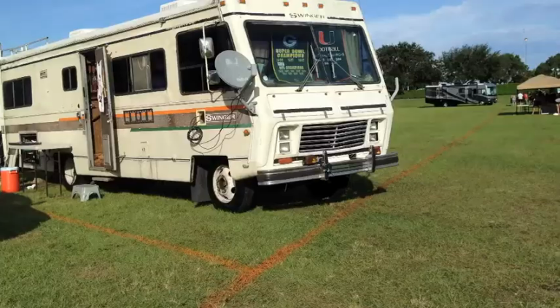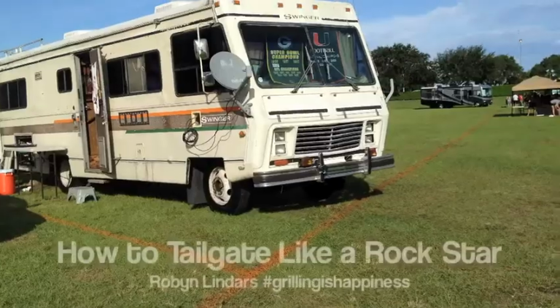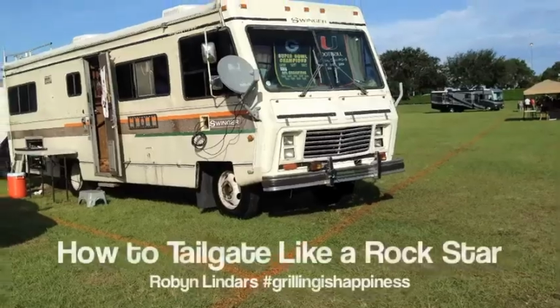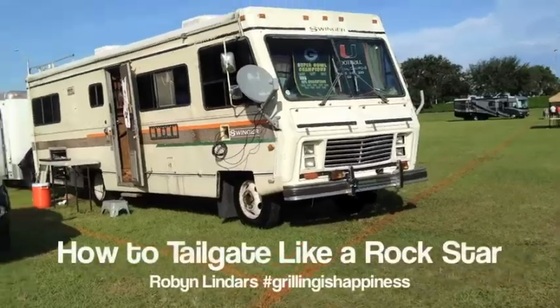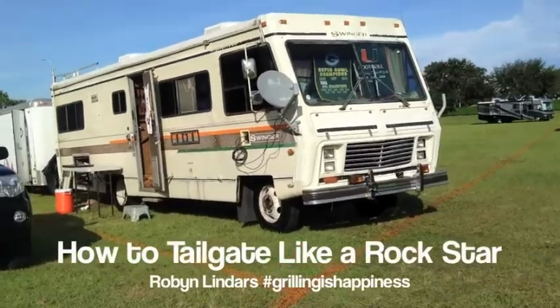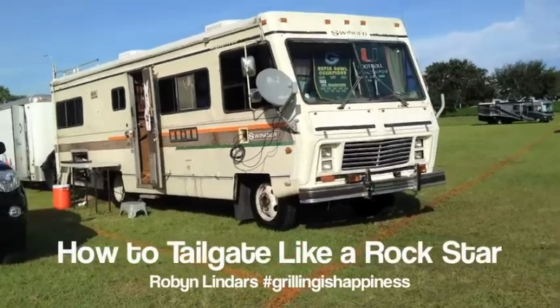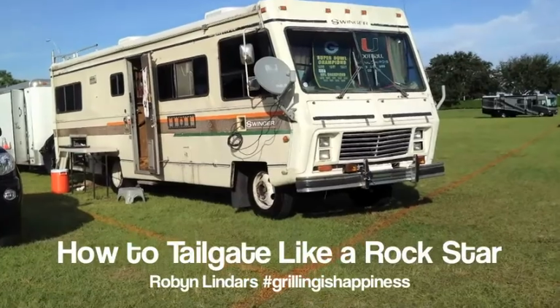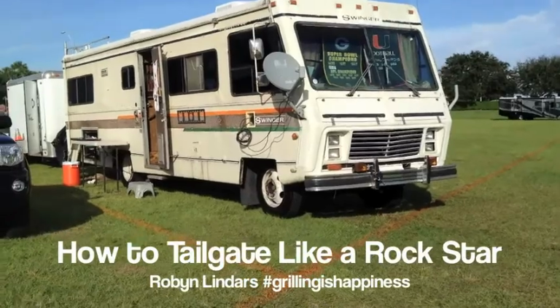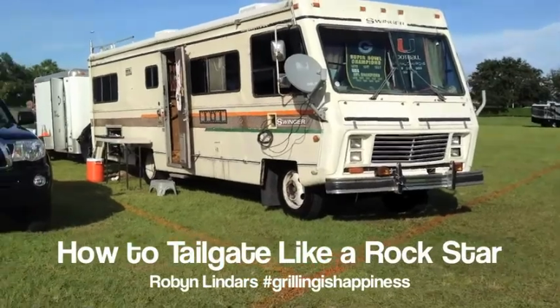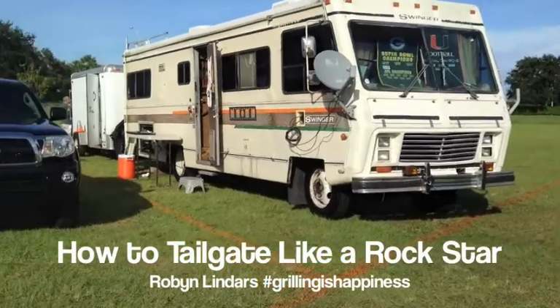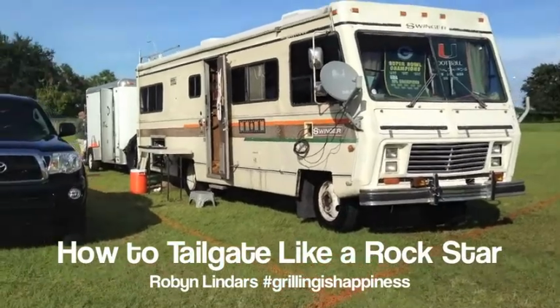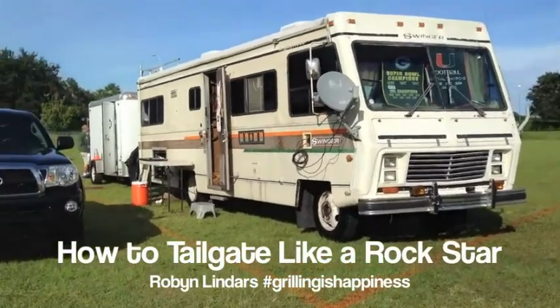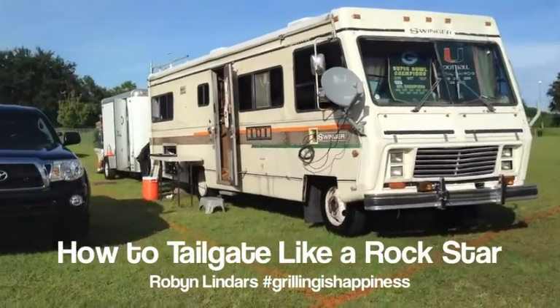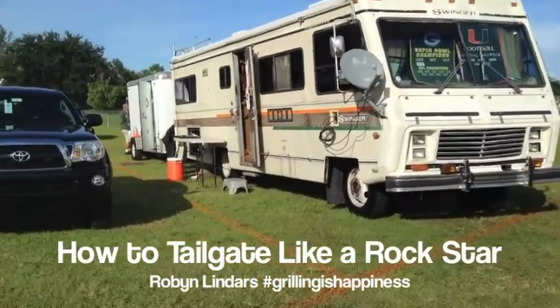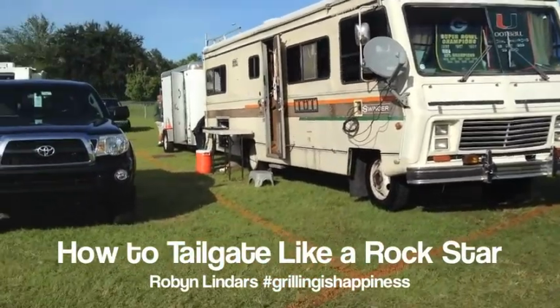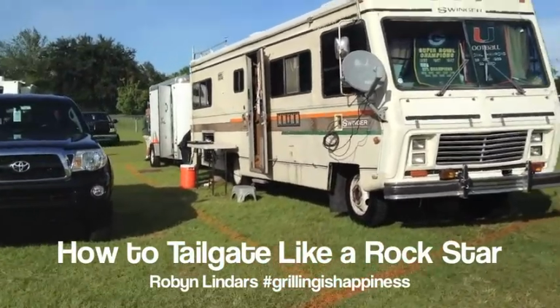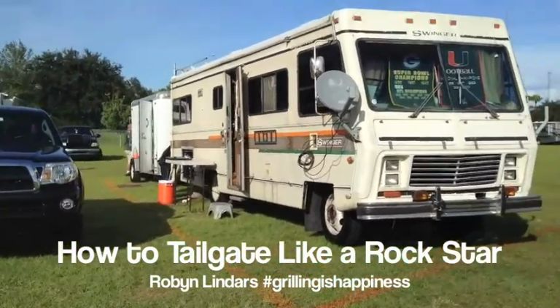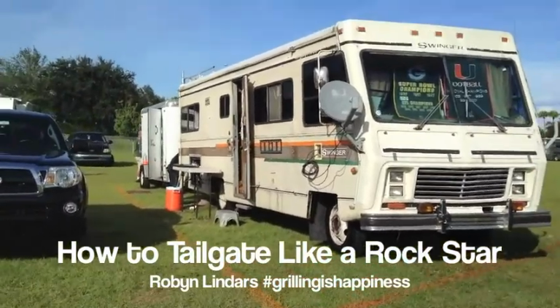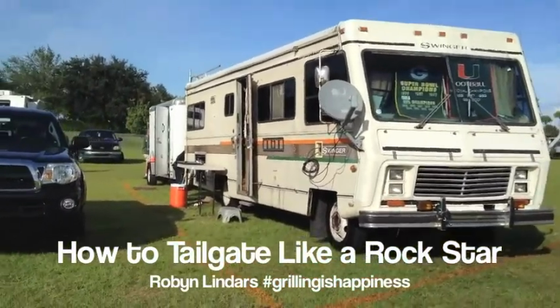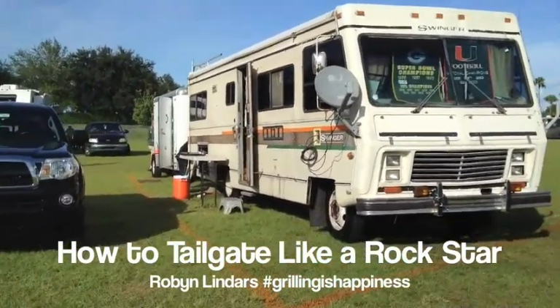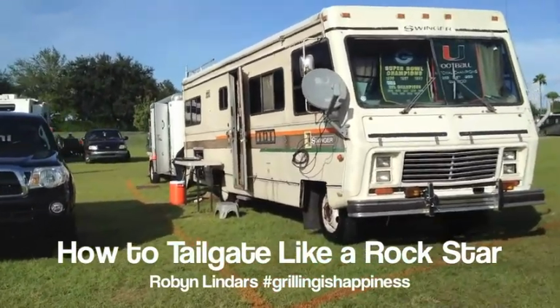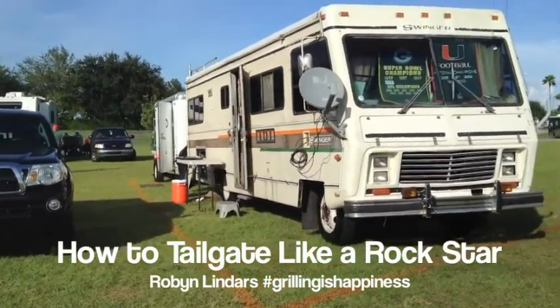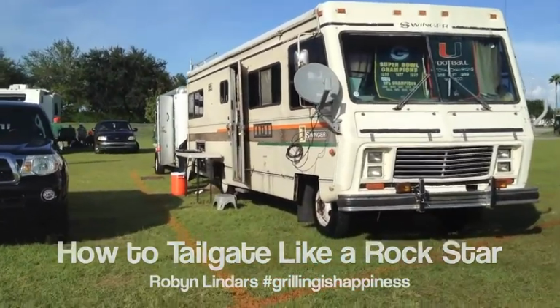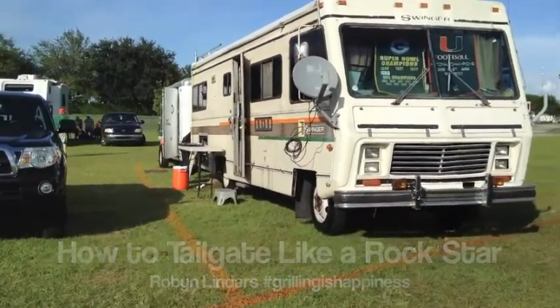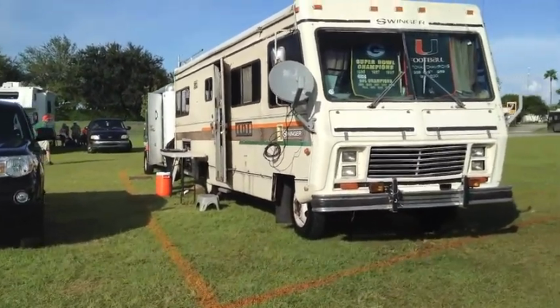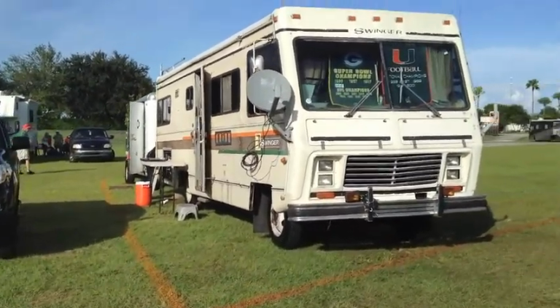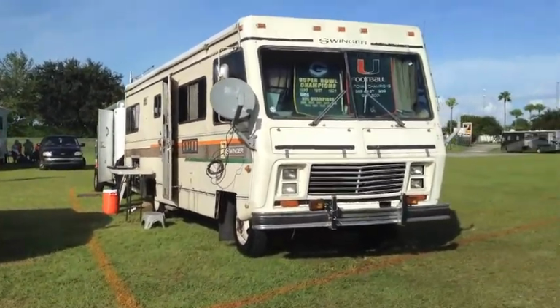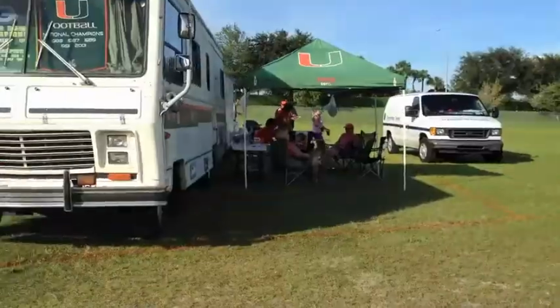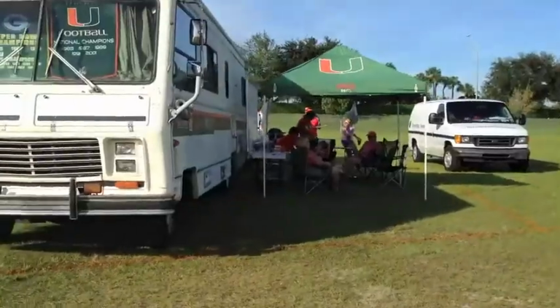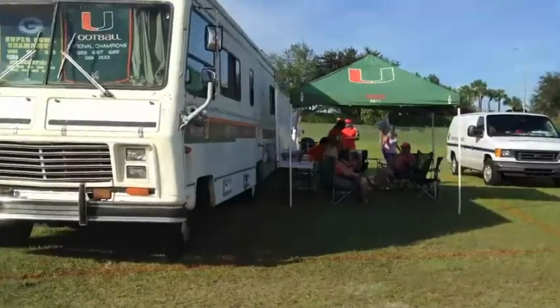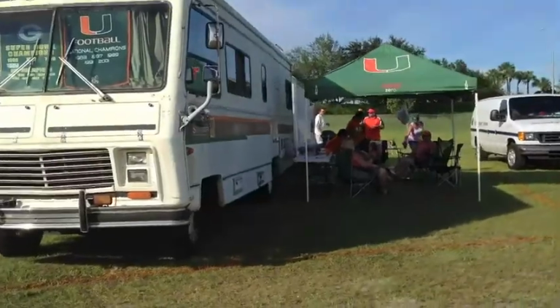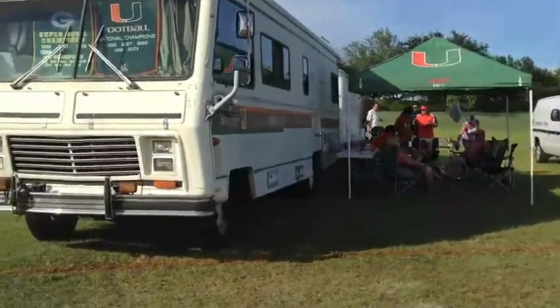My friends are tailgating professionals and they've taught me a few things about the art of tailgating. Here are my five essentials to tailgate like a rock star.